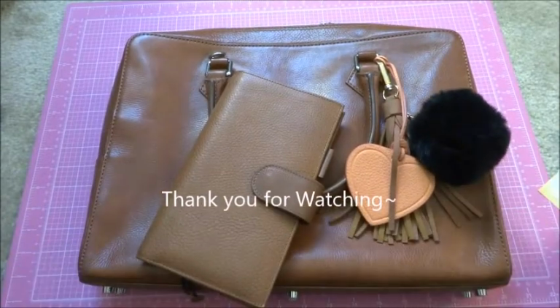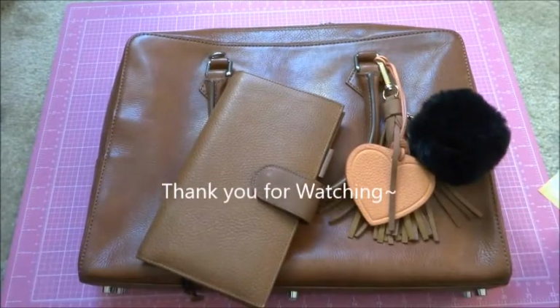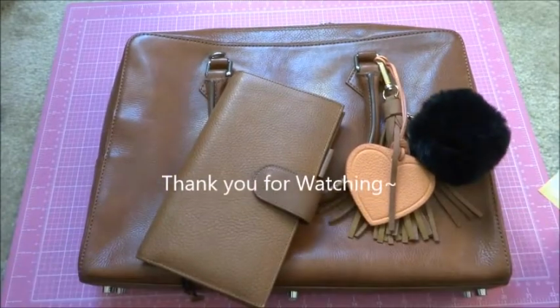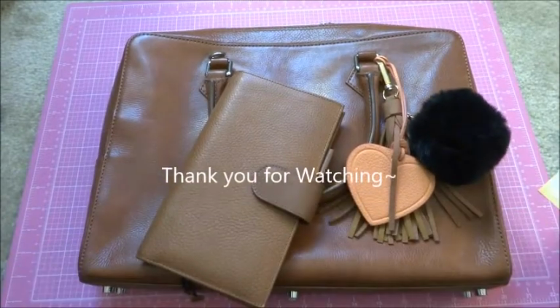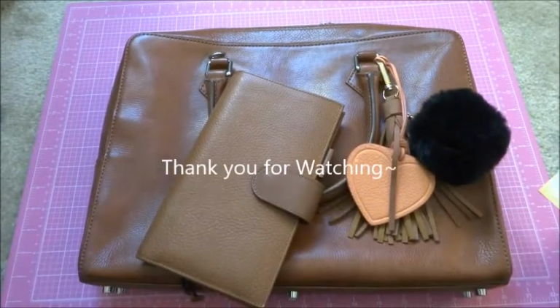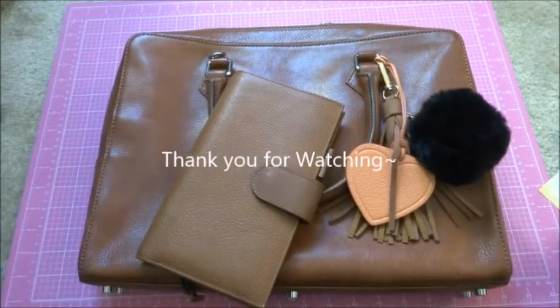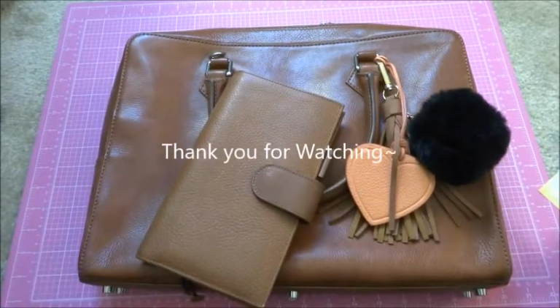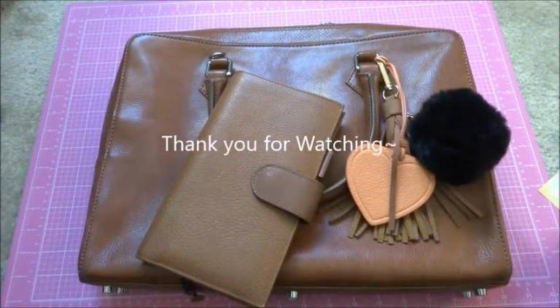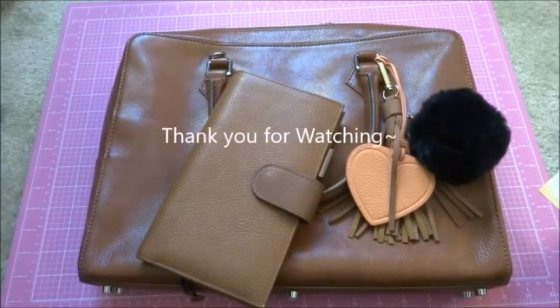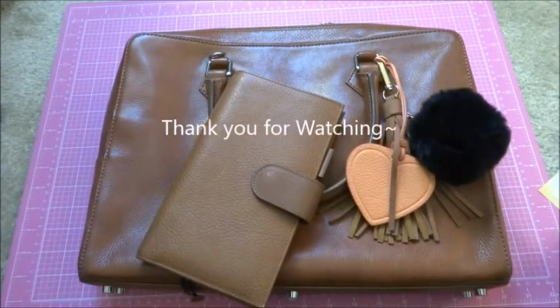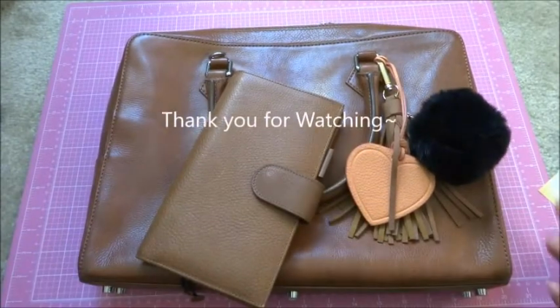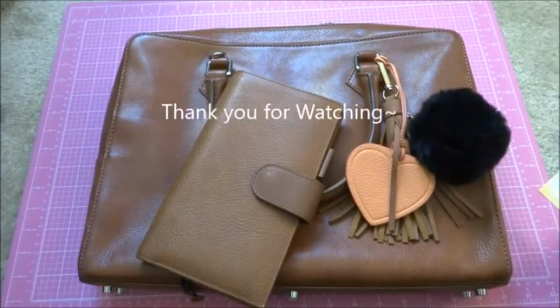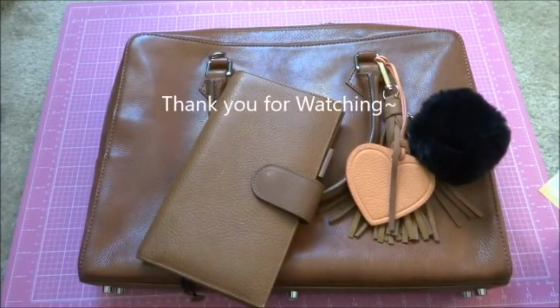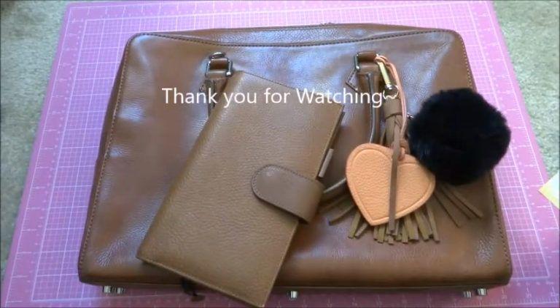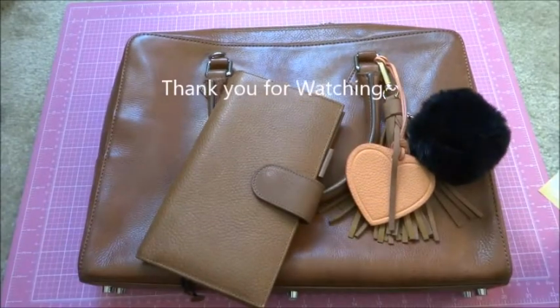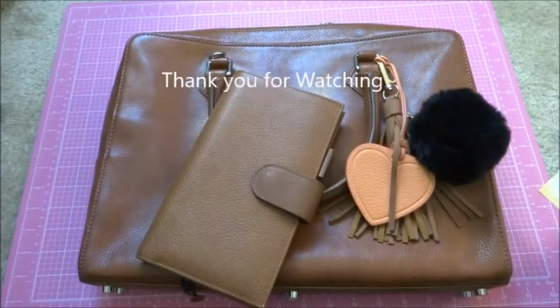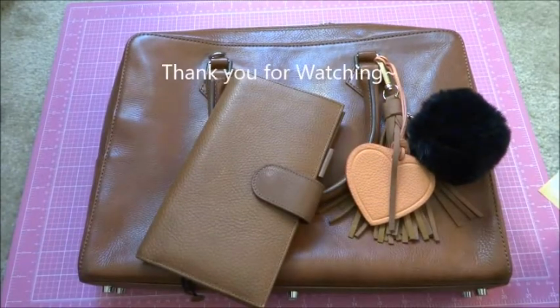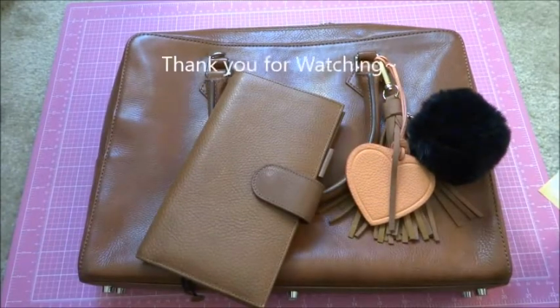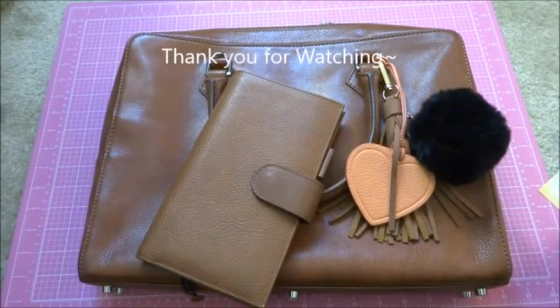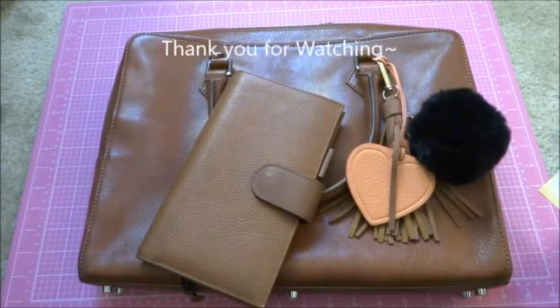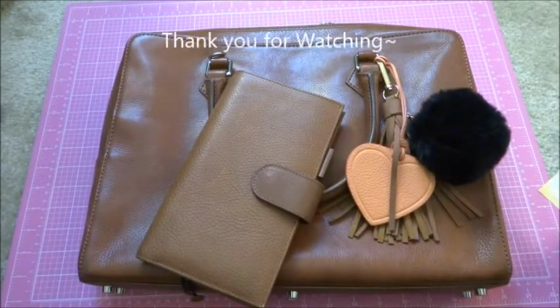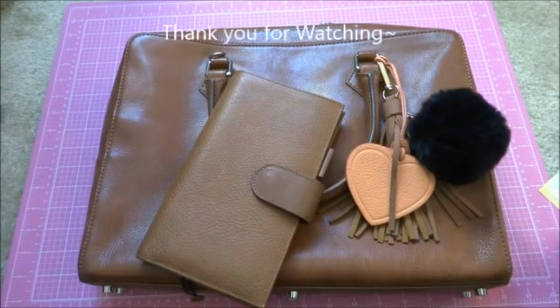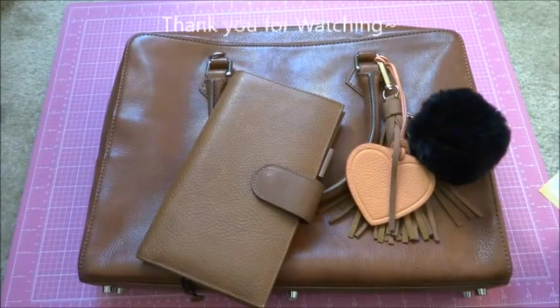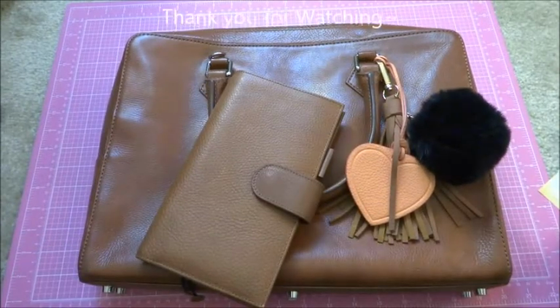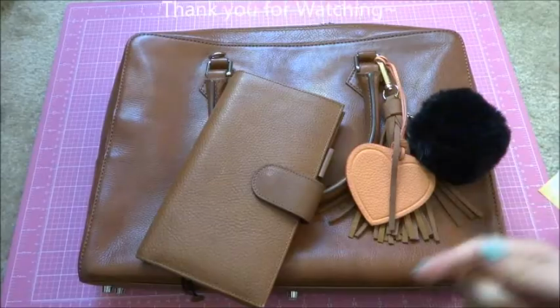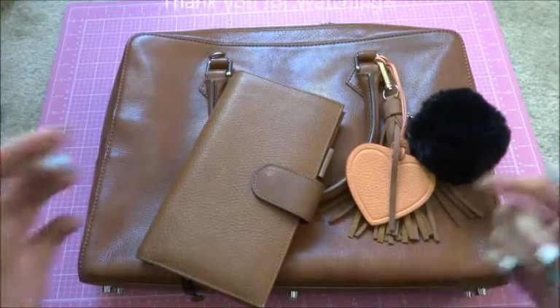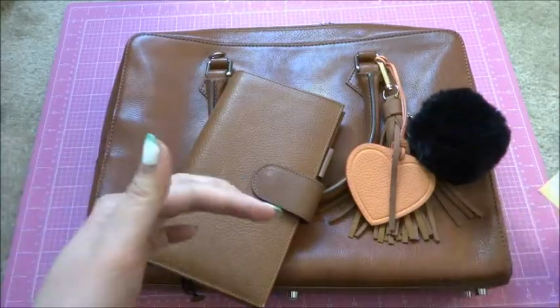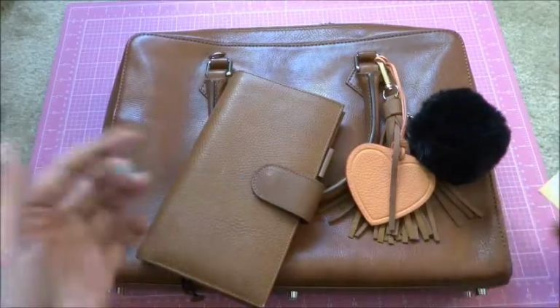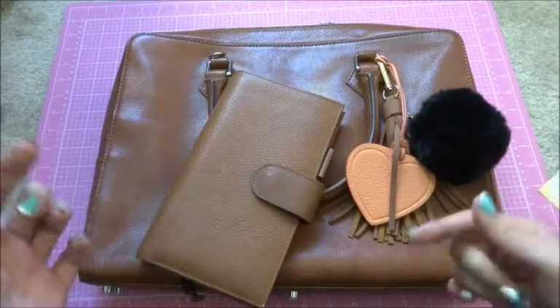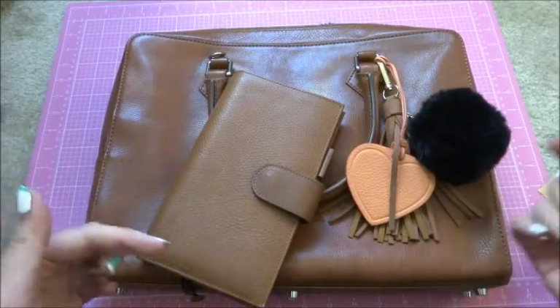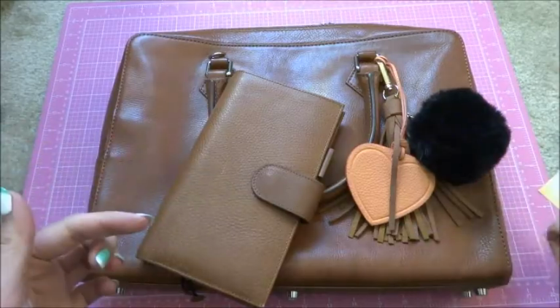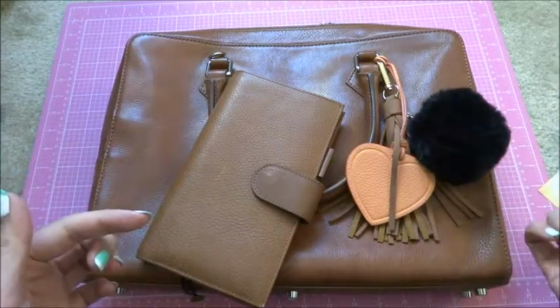That's all I have for you guys. Thank you for watching — if you have any questions, please feel free to leave them down below.